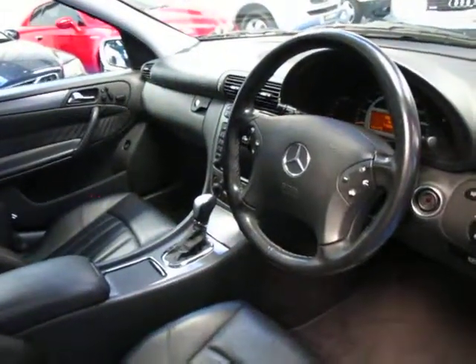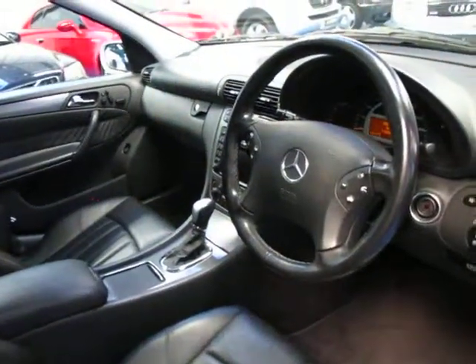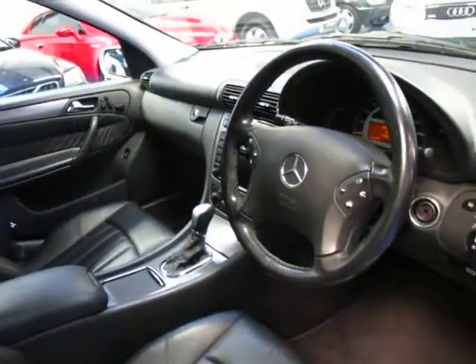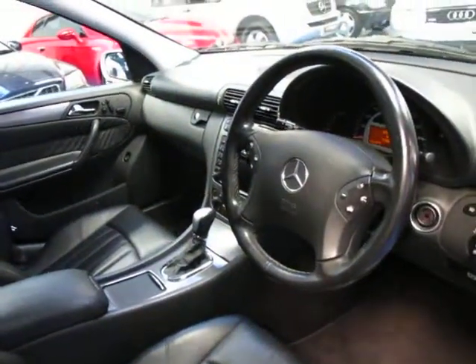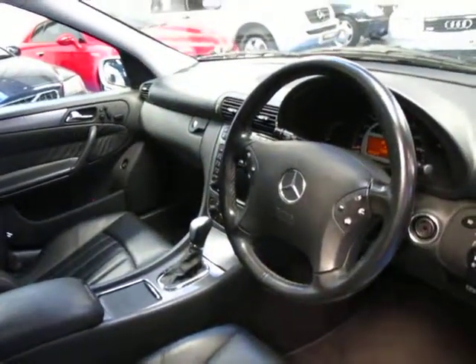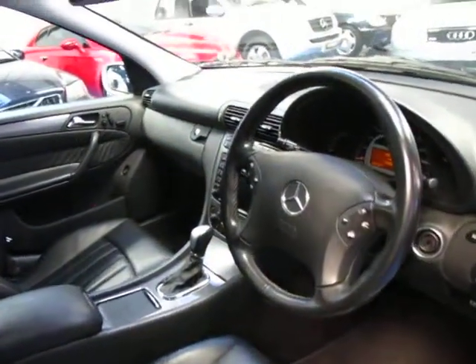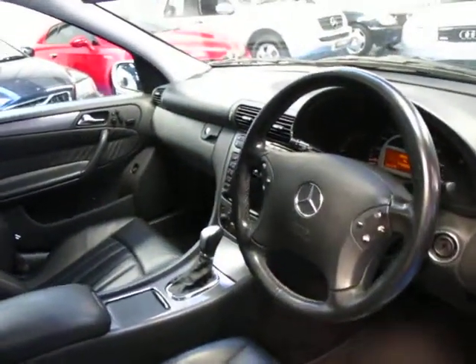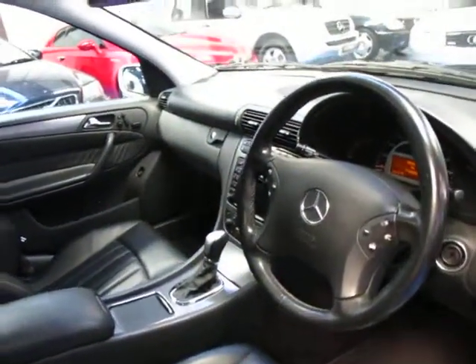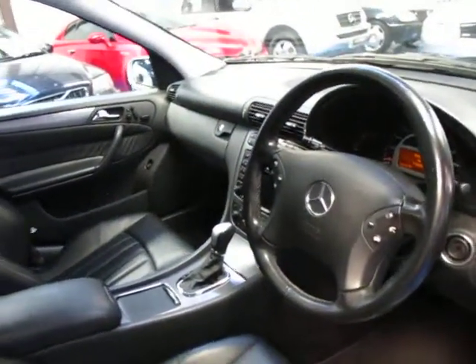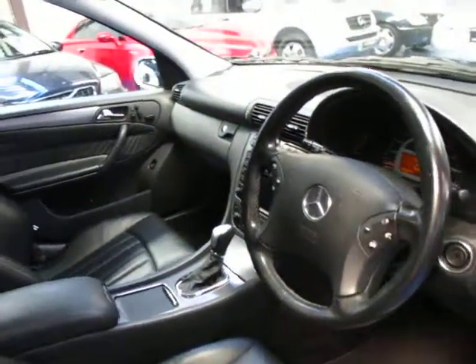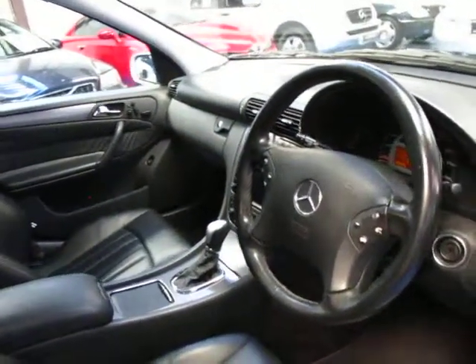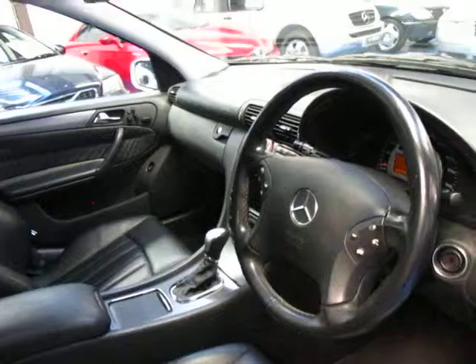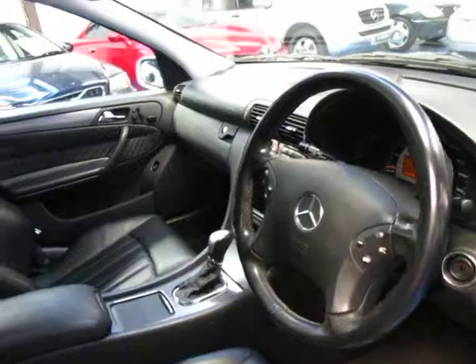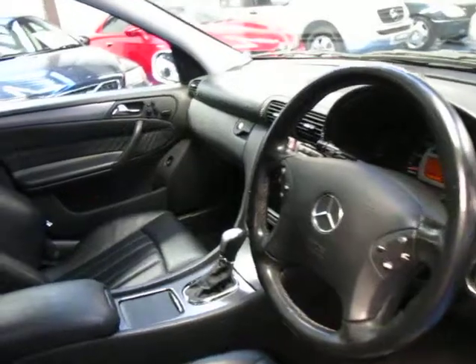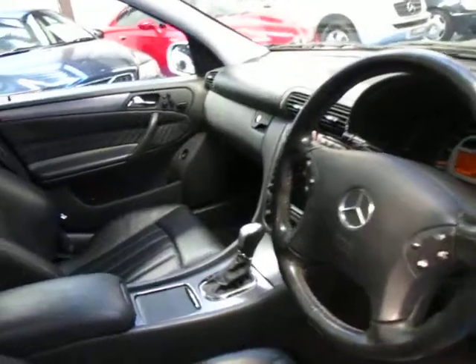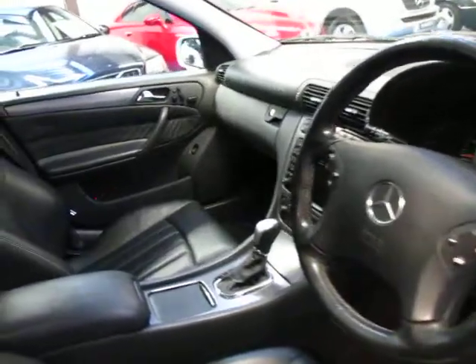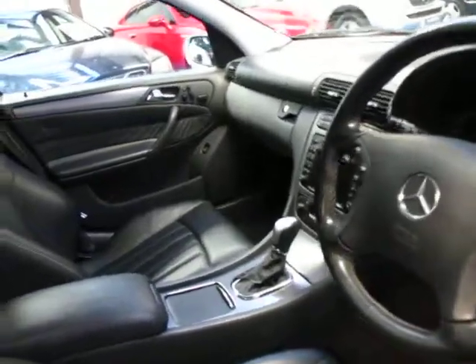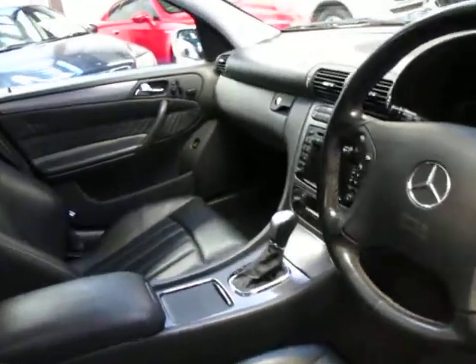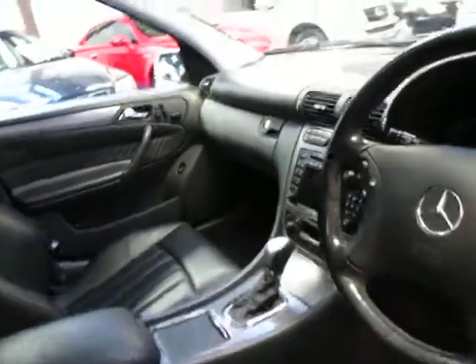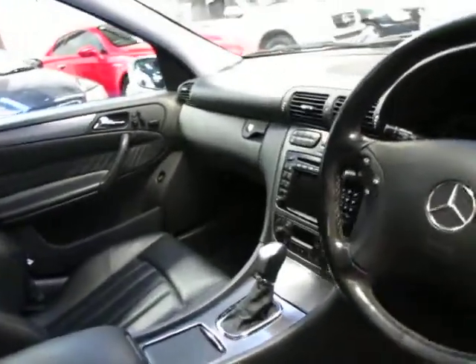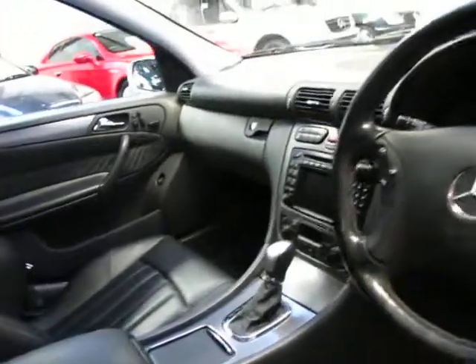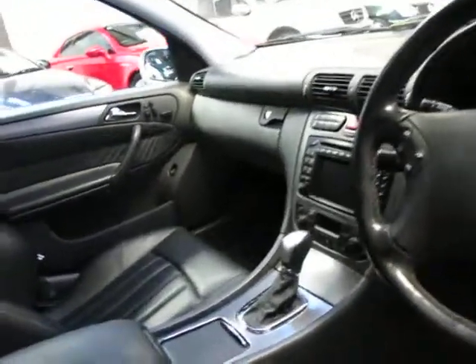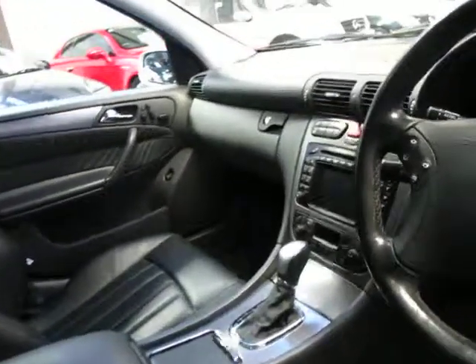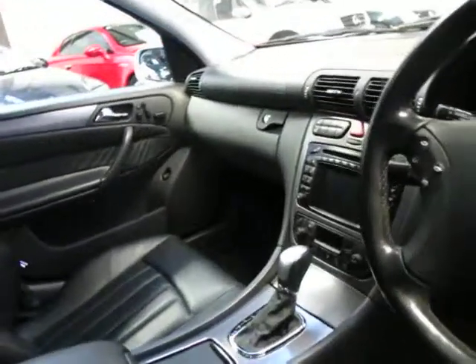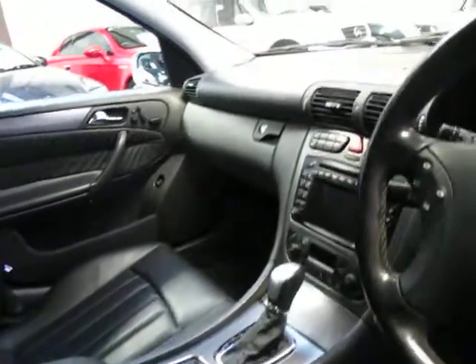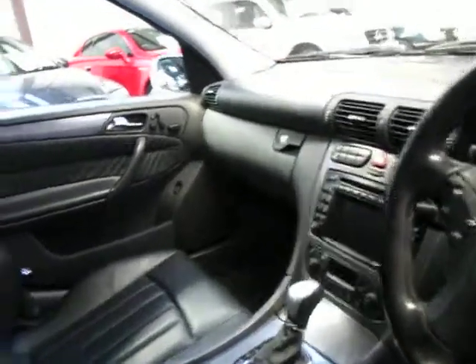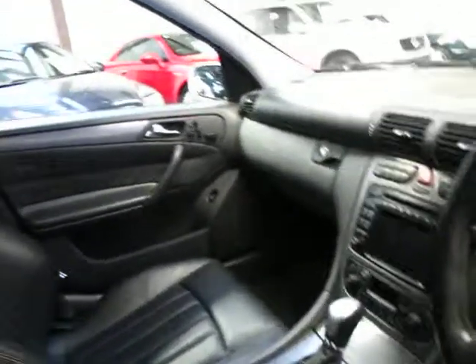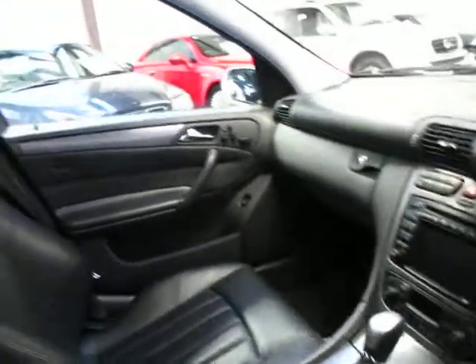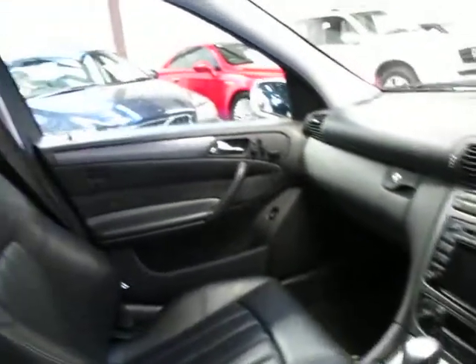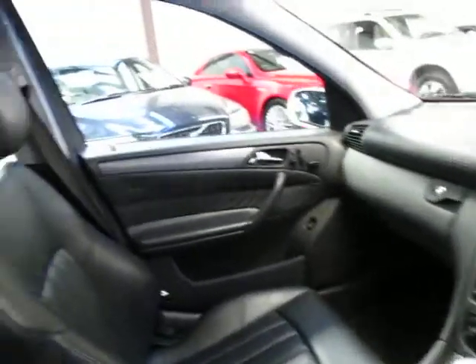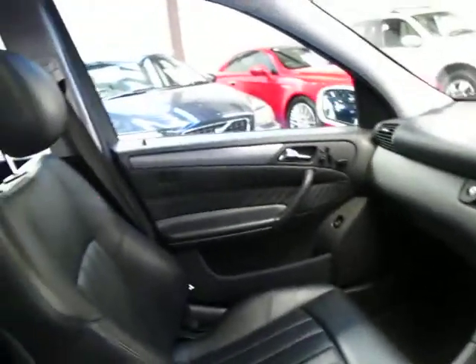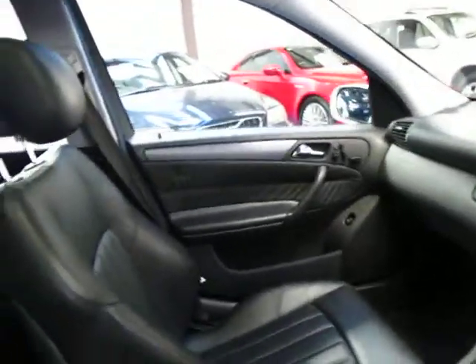It's got a multi-function steering wheel, cruise control, and a speed limiter. Obviously it has climate control and heated seats as well.